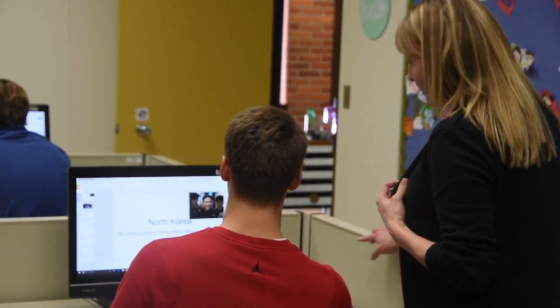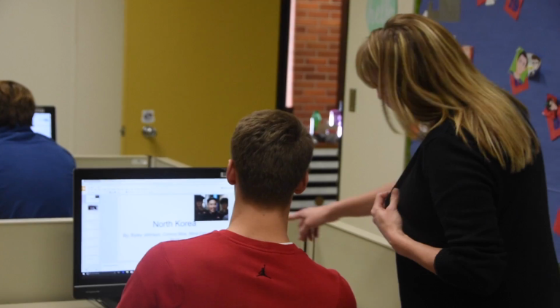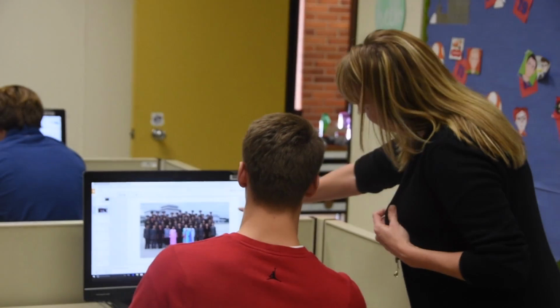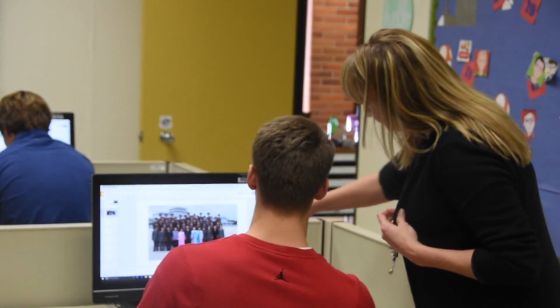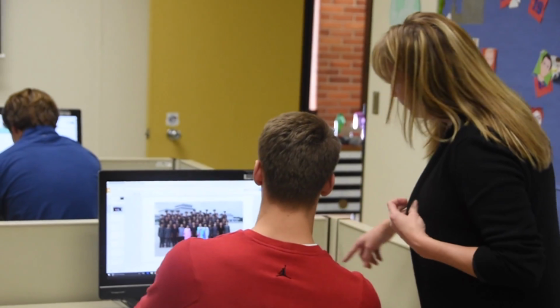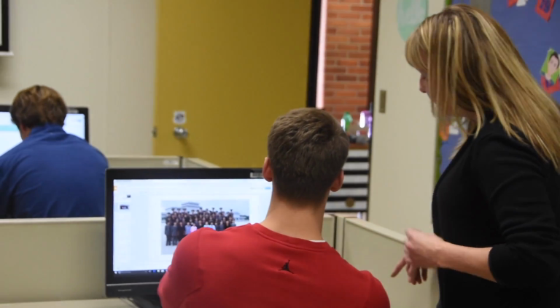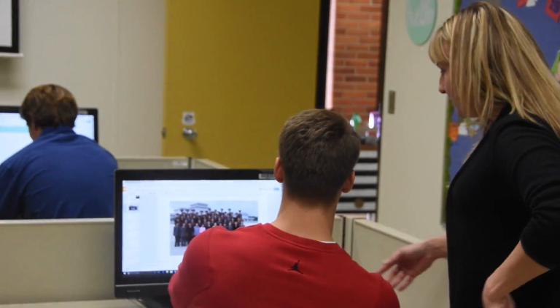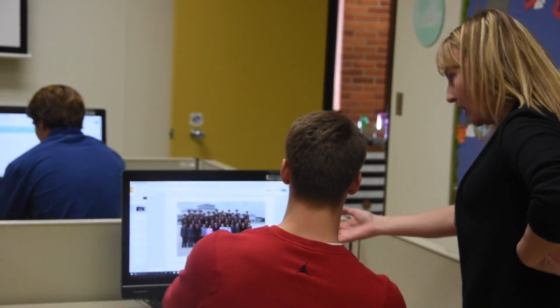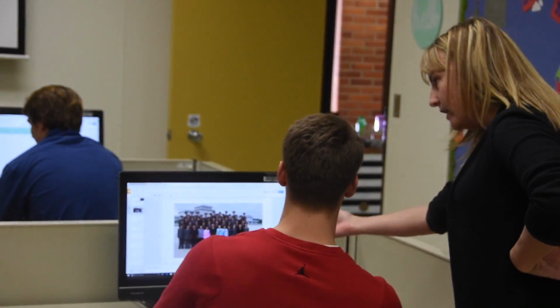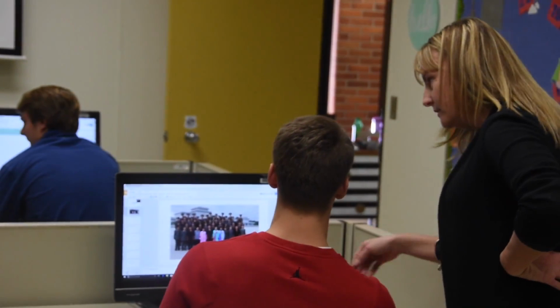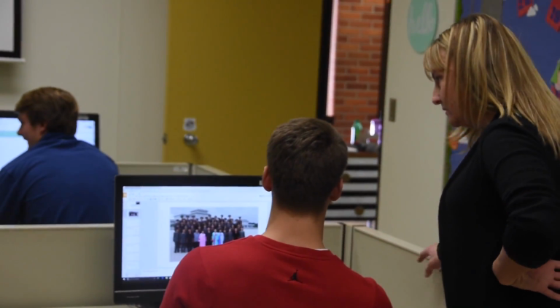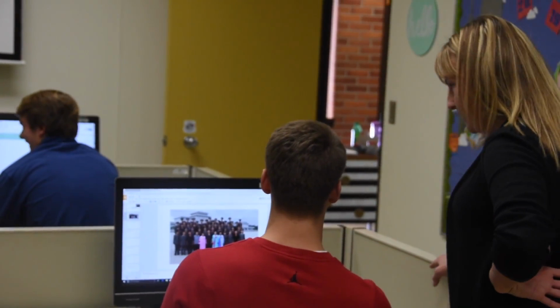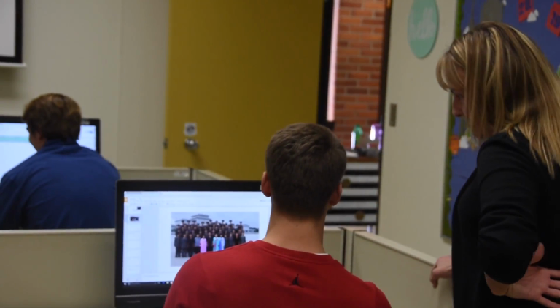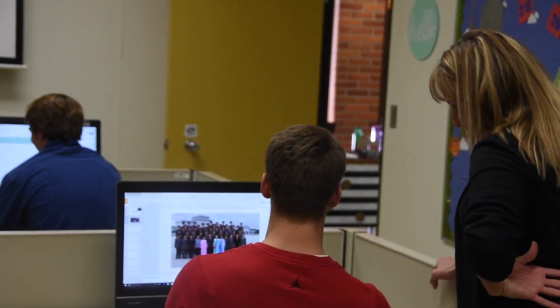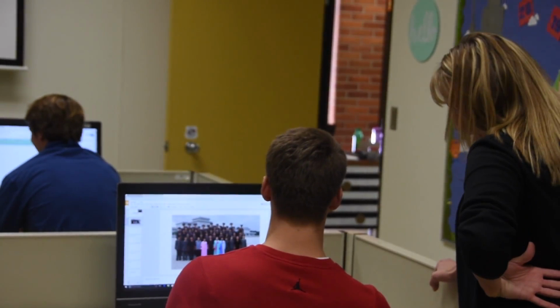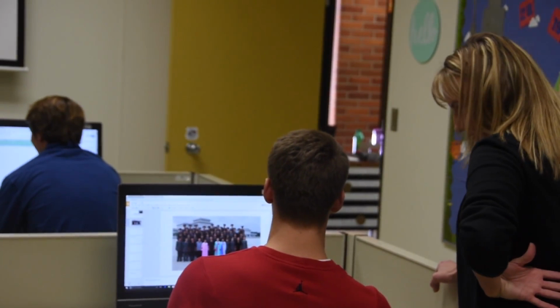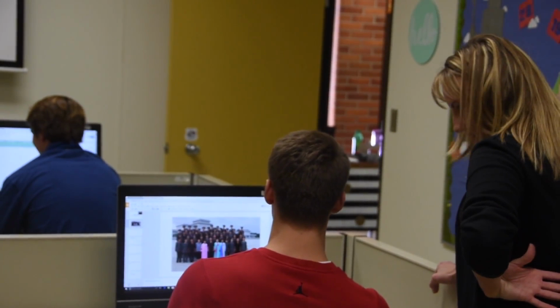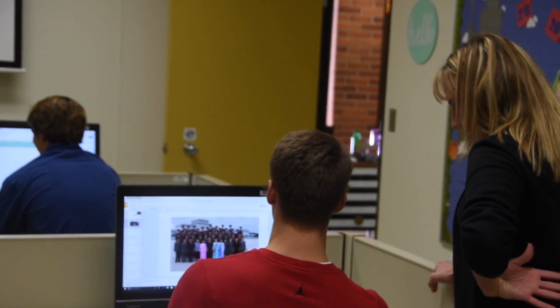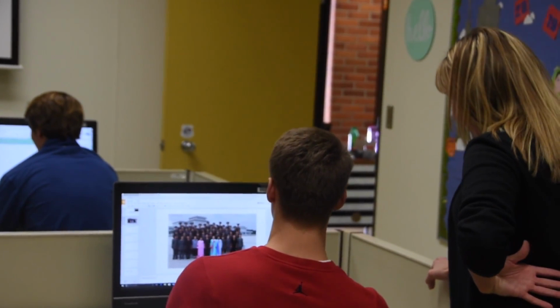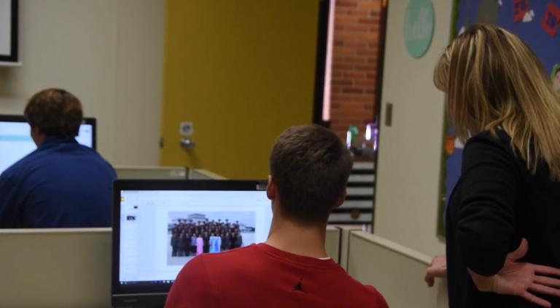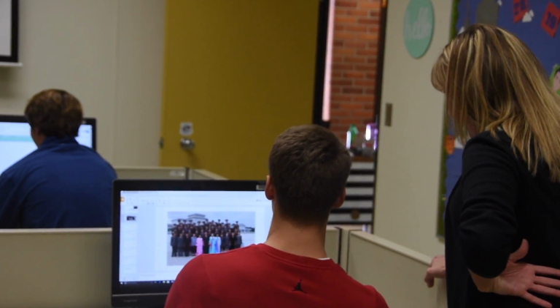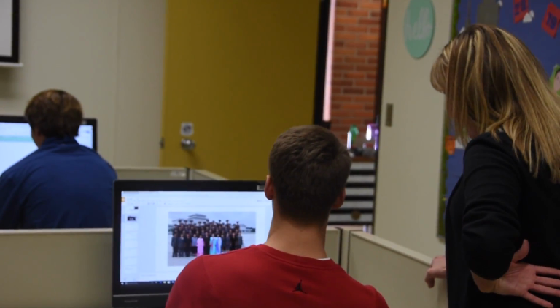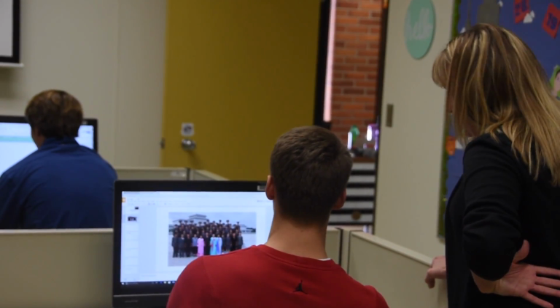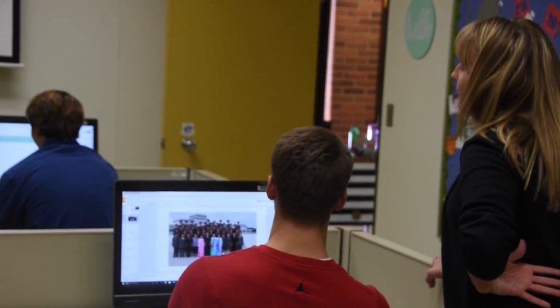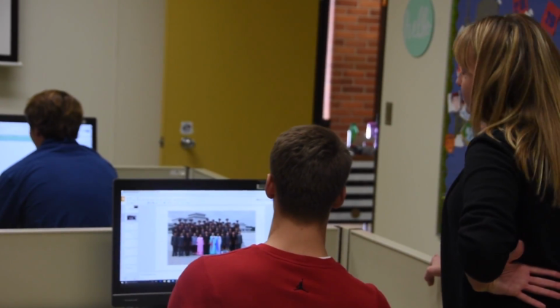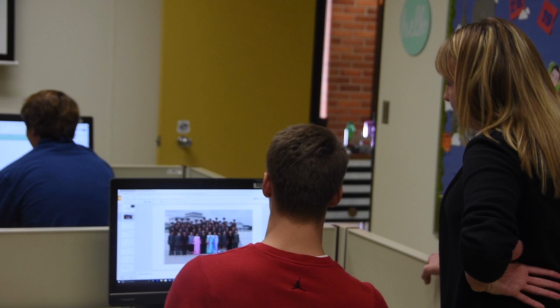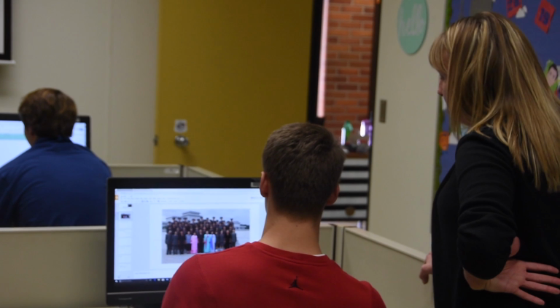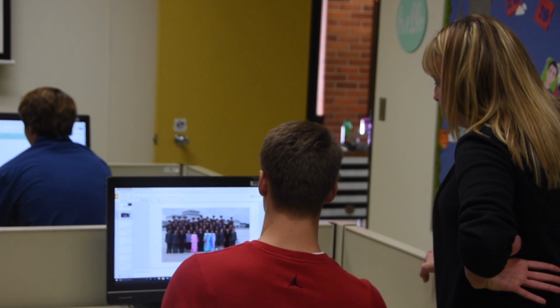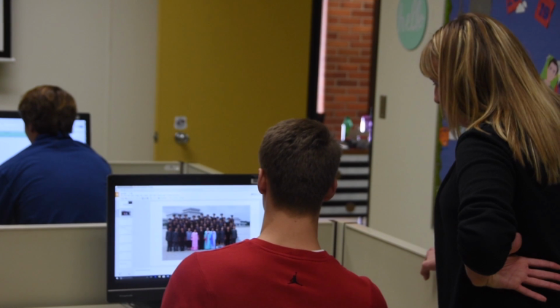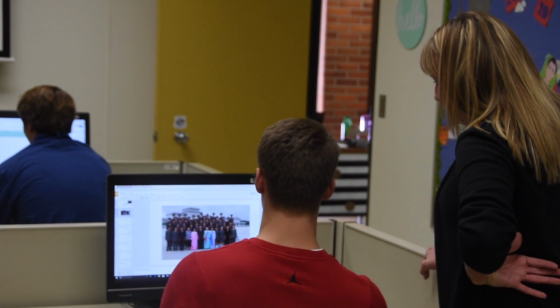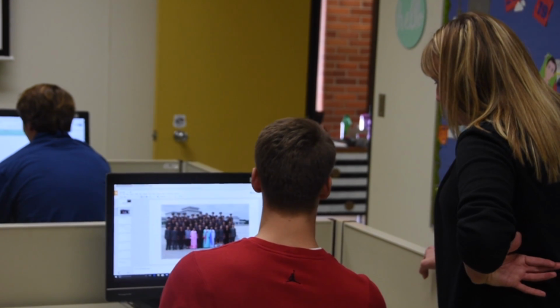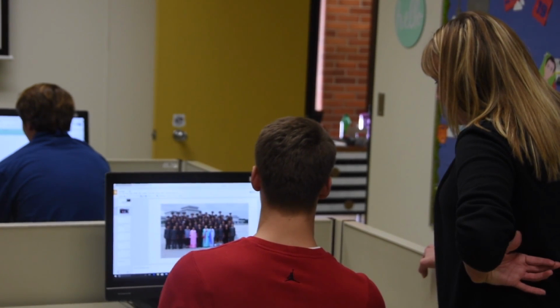Computer Technology 1 and 2 can be taken at the .2 or .3 level and offer the potential to earn college credit.